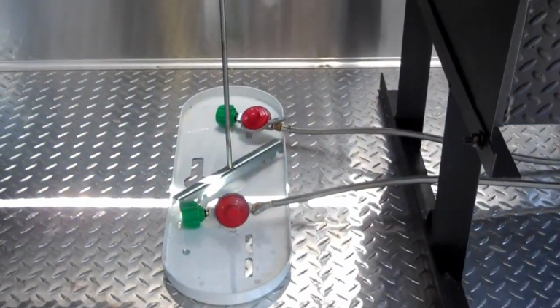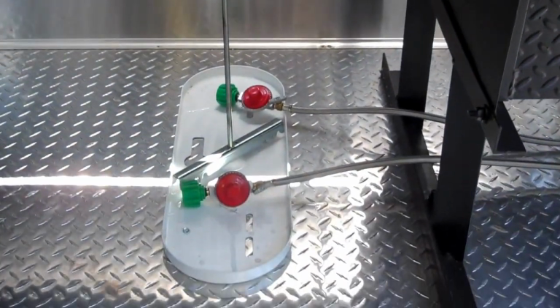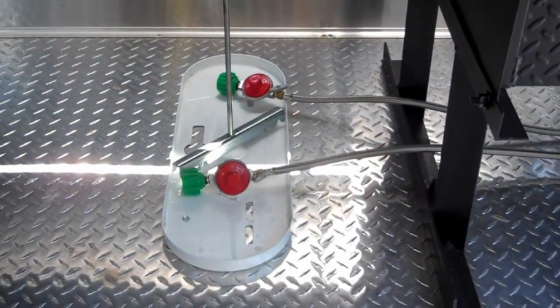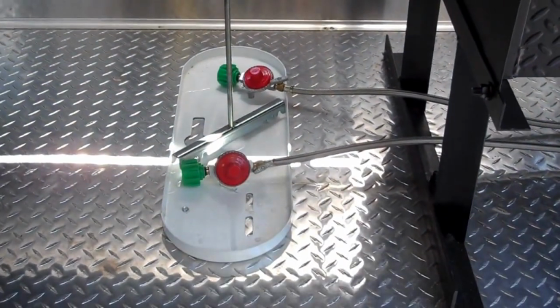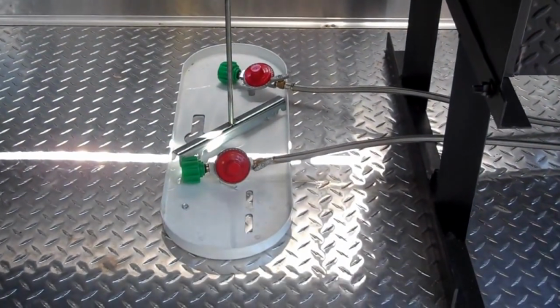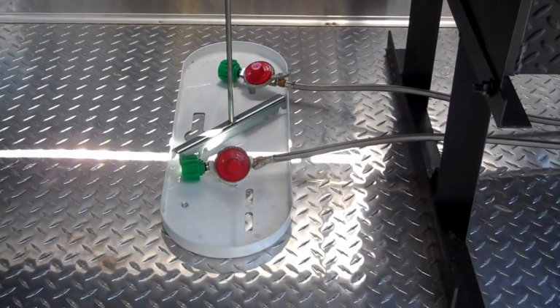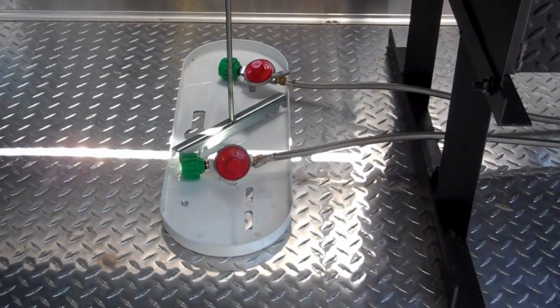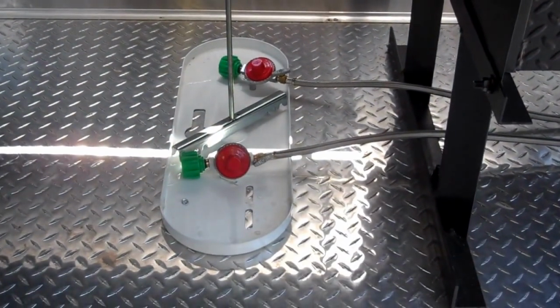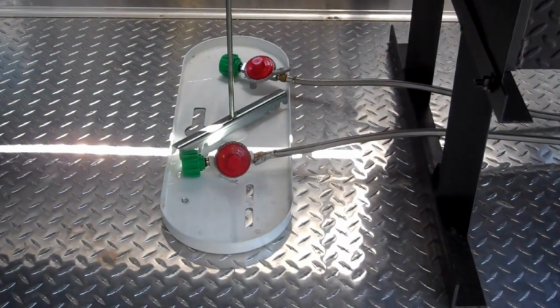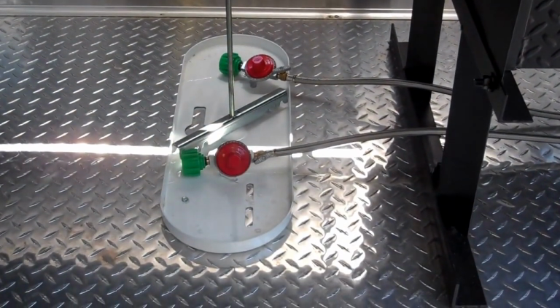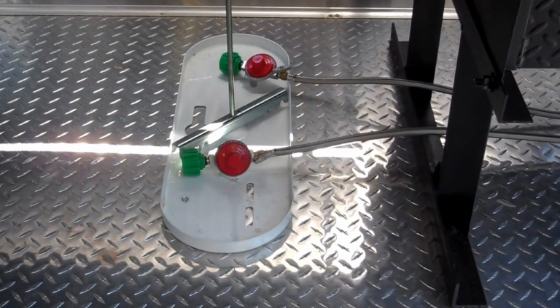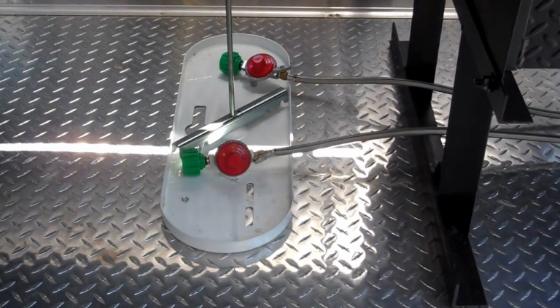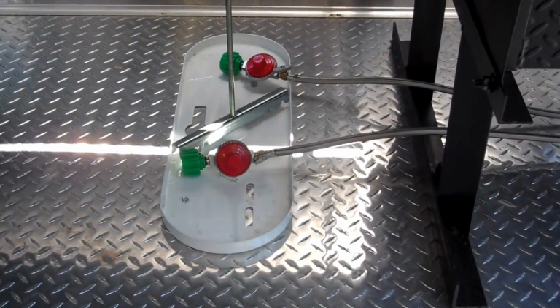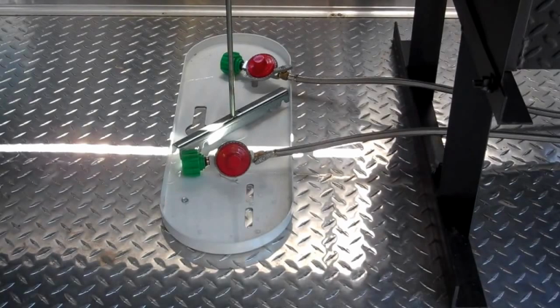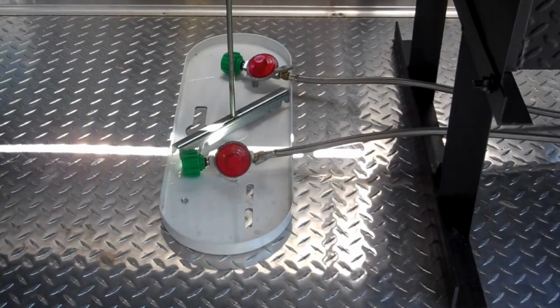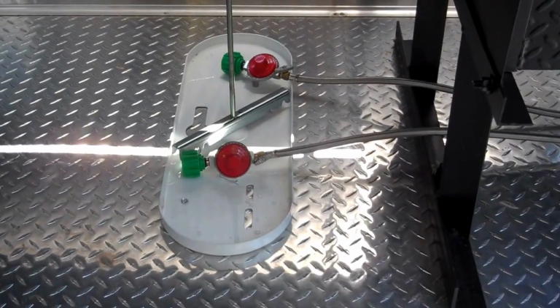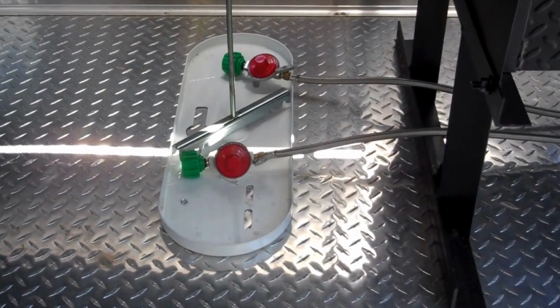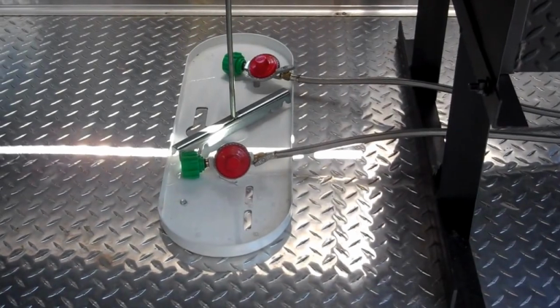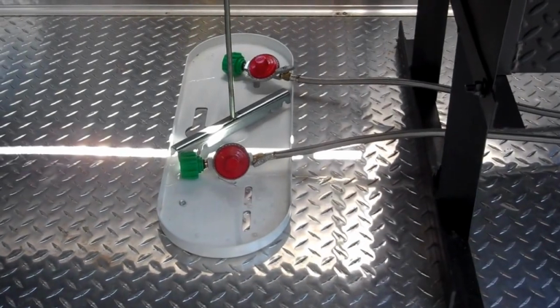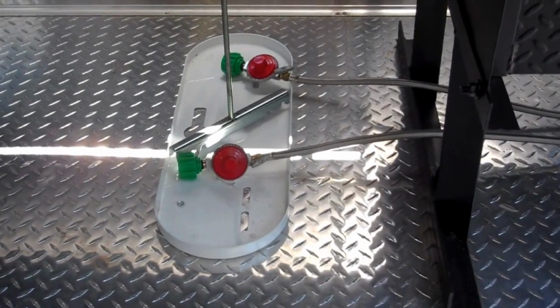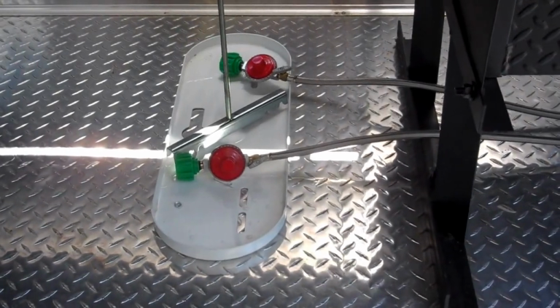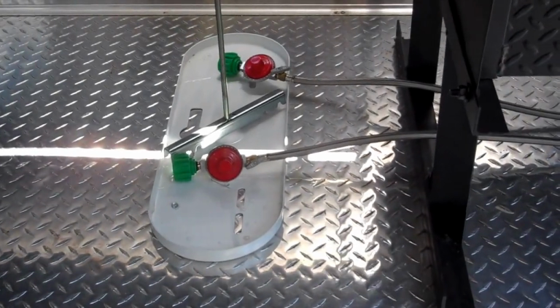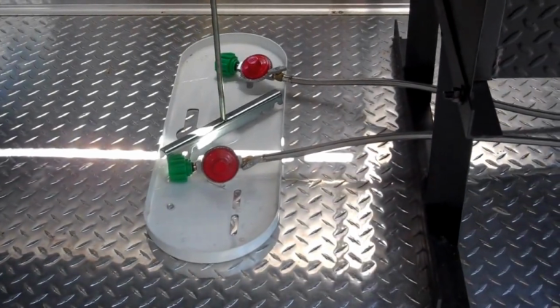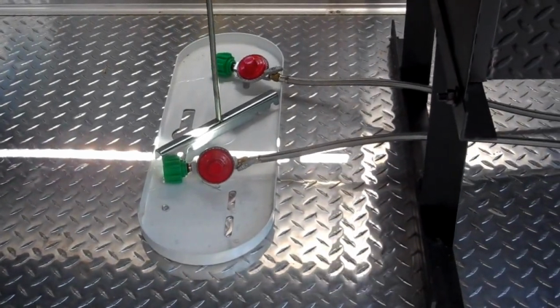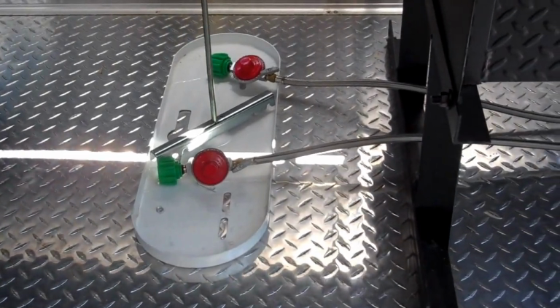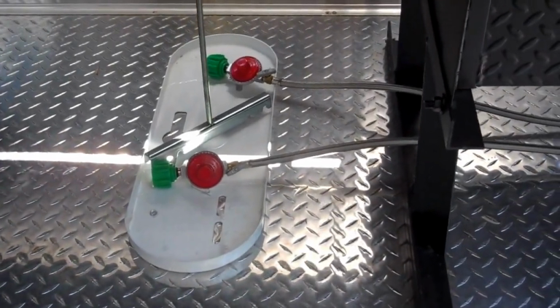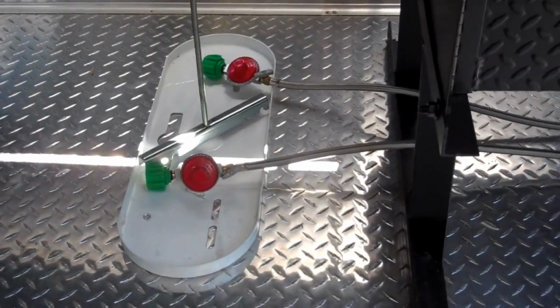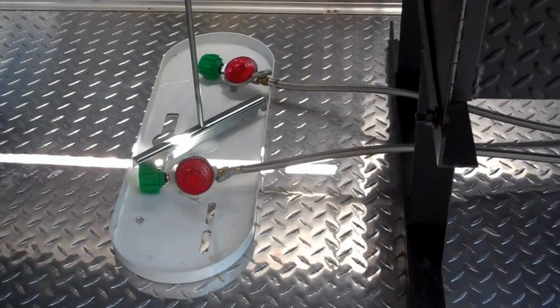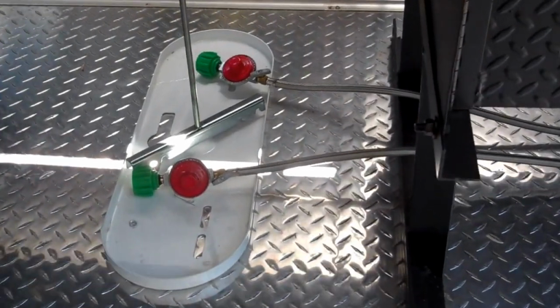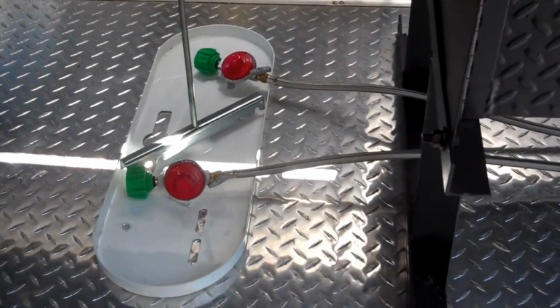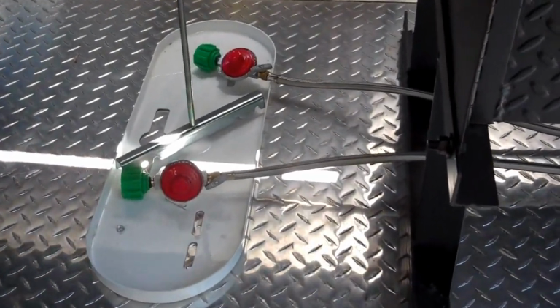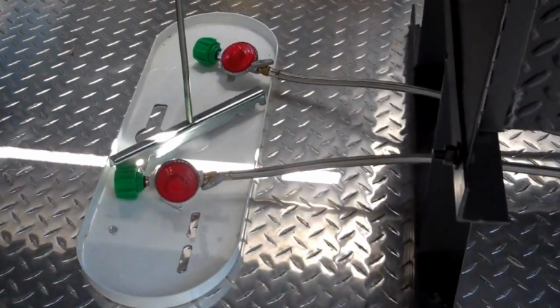Two propane tanks, and they're independently controlled.